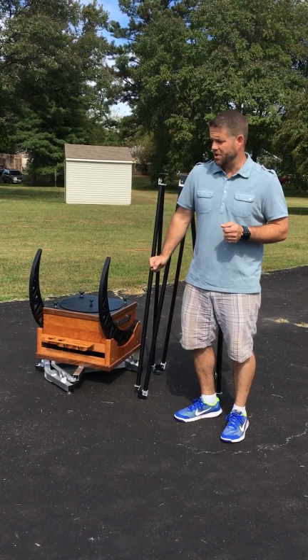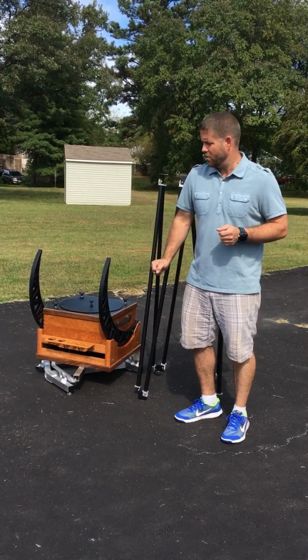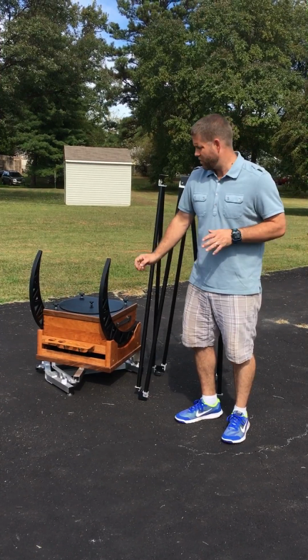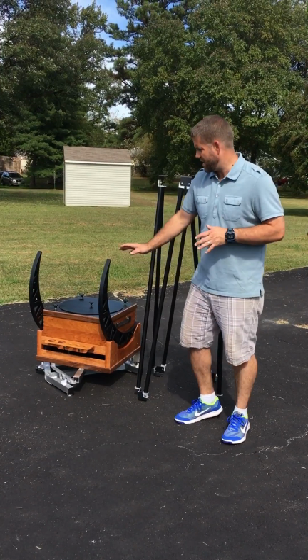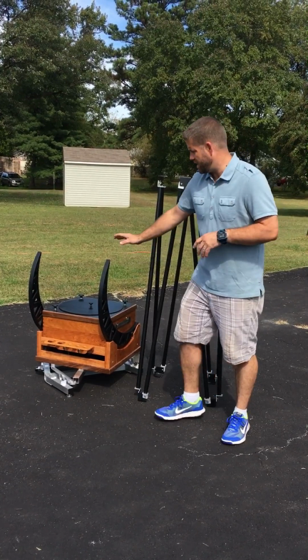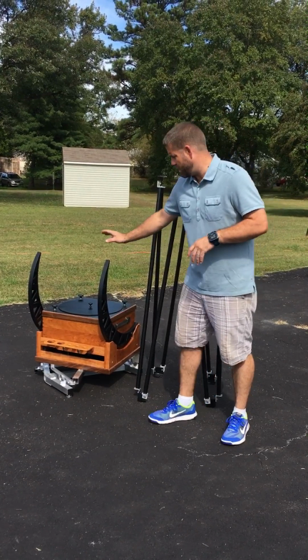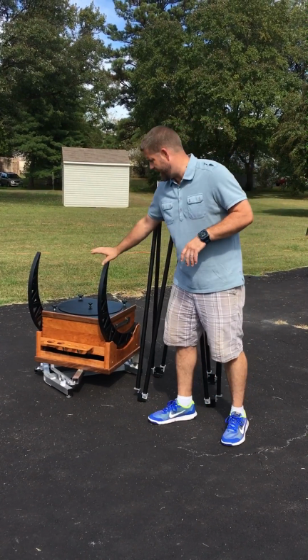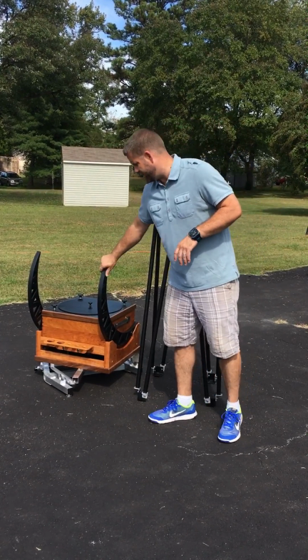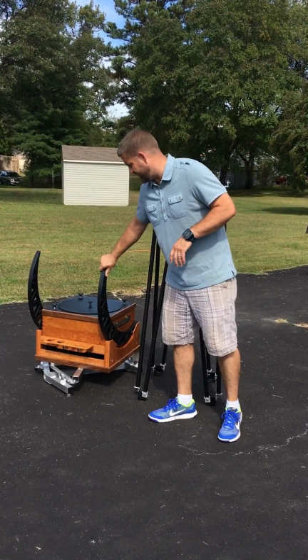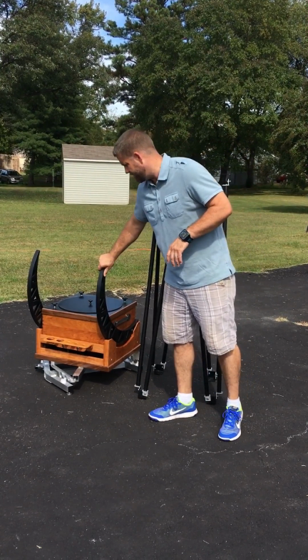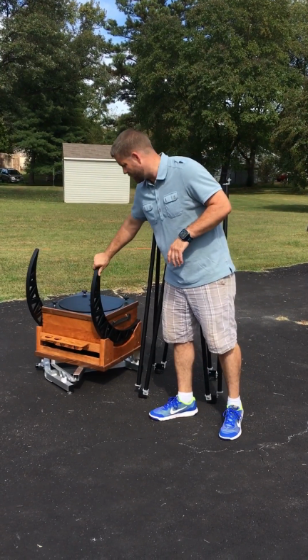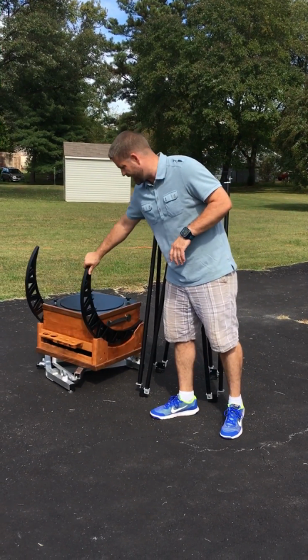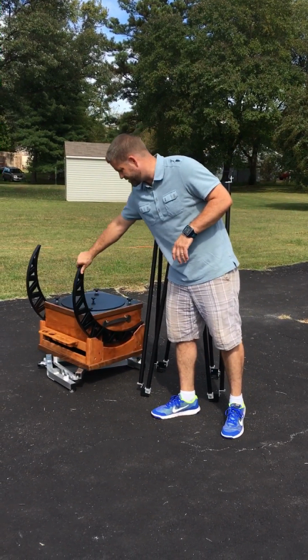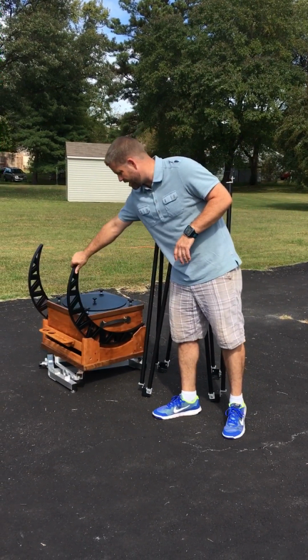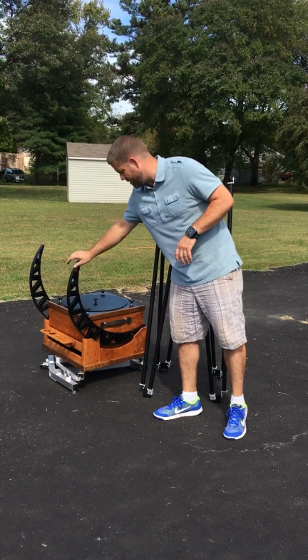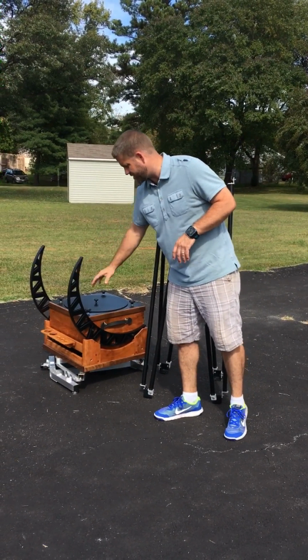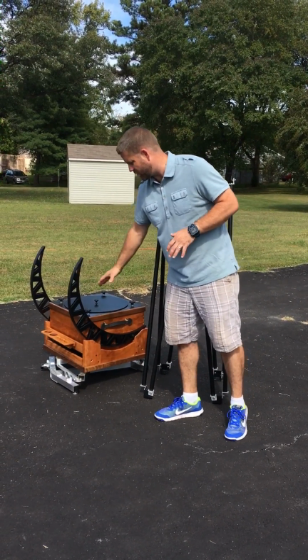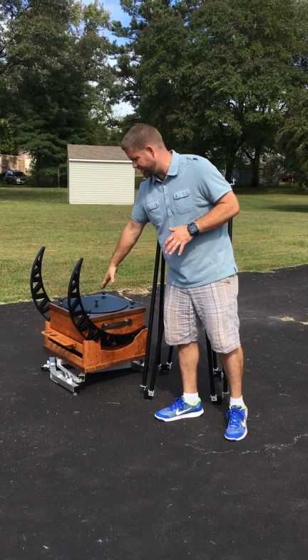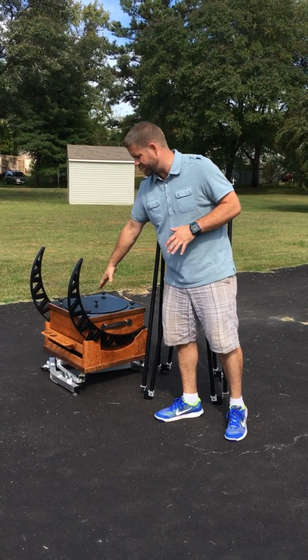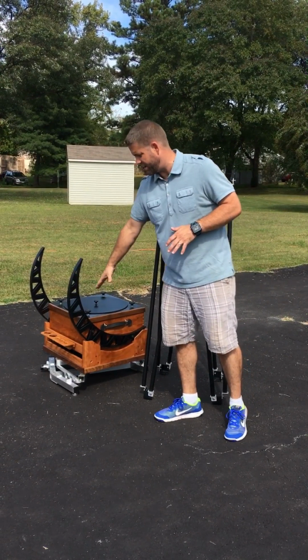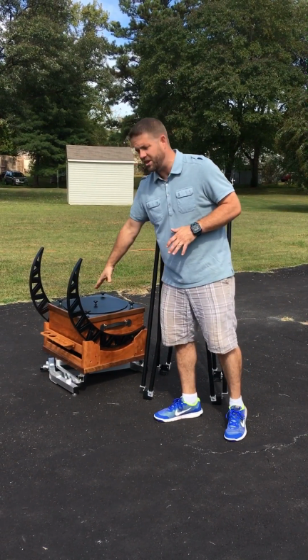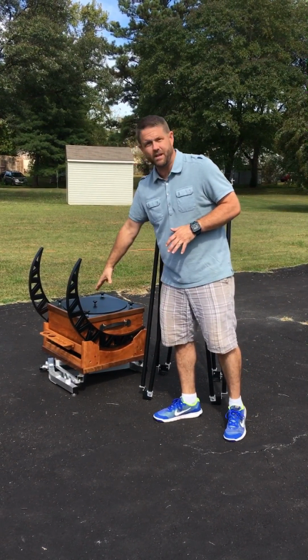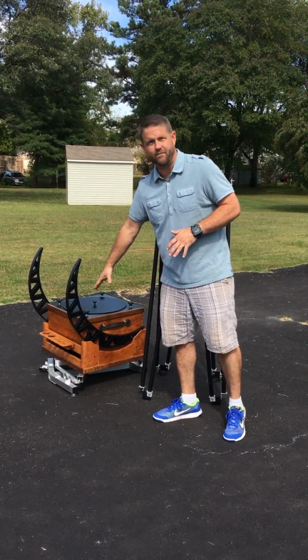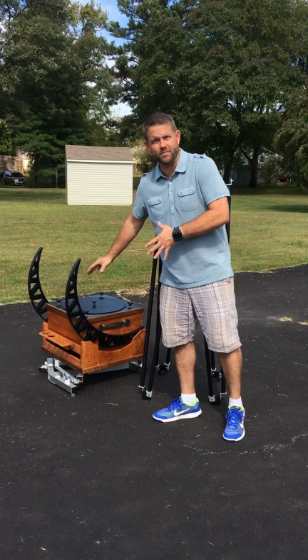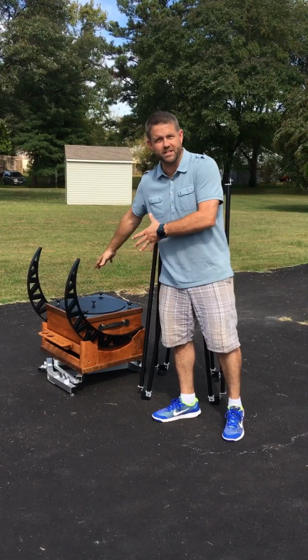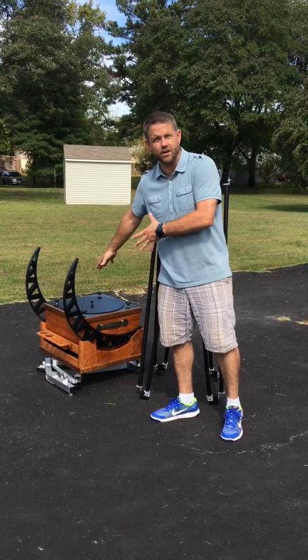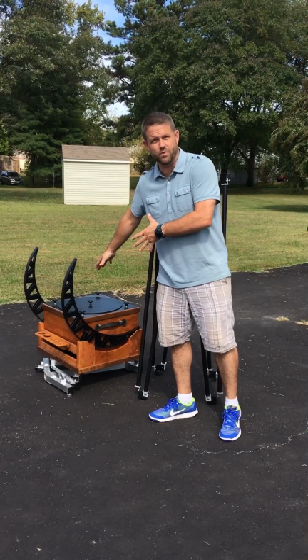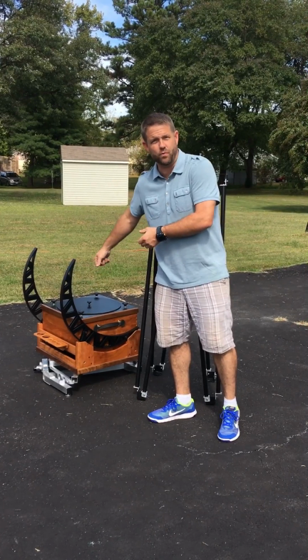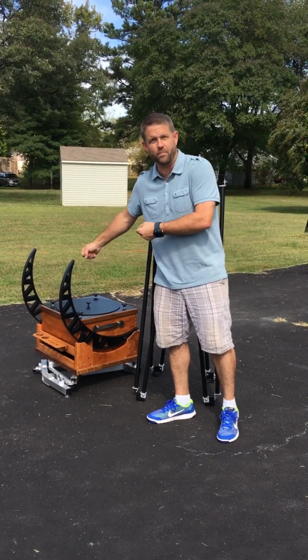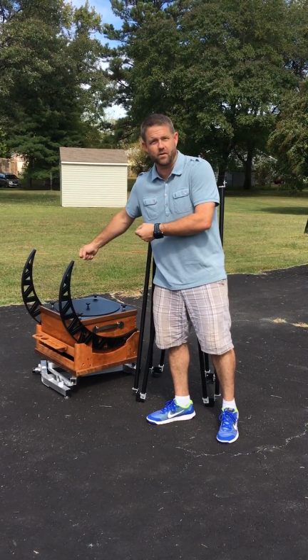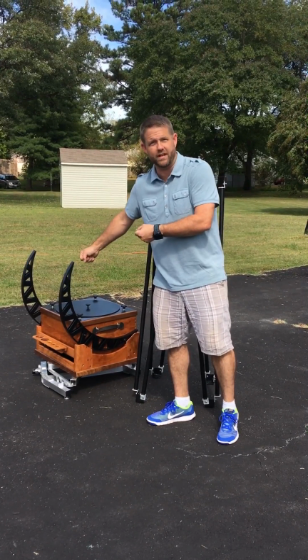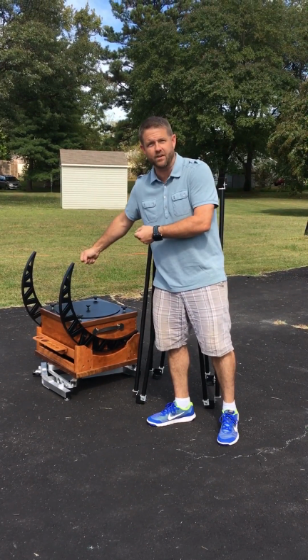Right here we have the mirror box and the rocker box. This is already on the platform. This is how you would wheelbarrow it out.